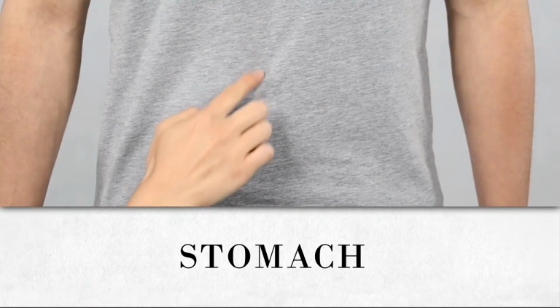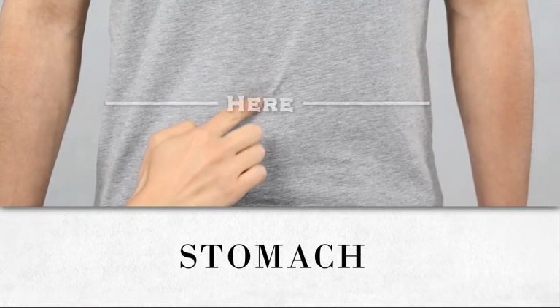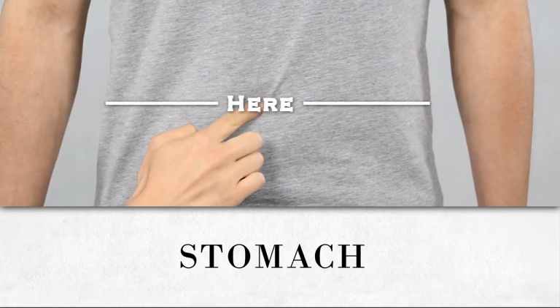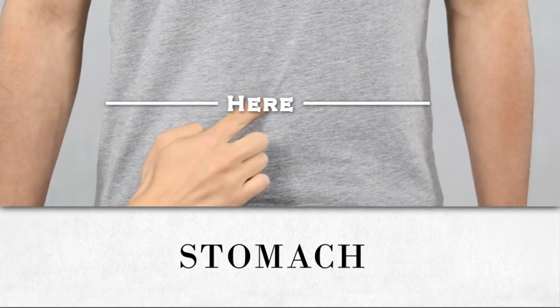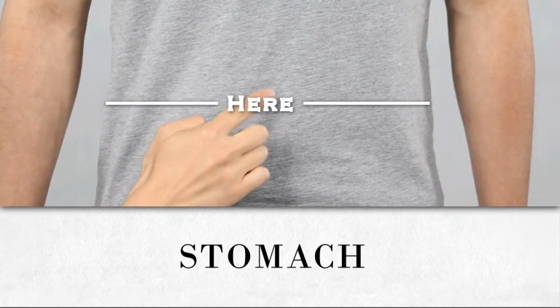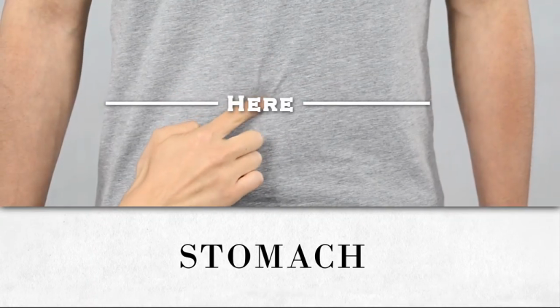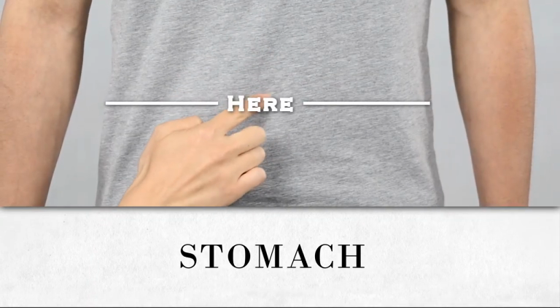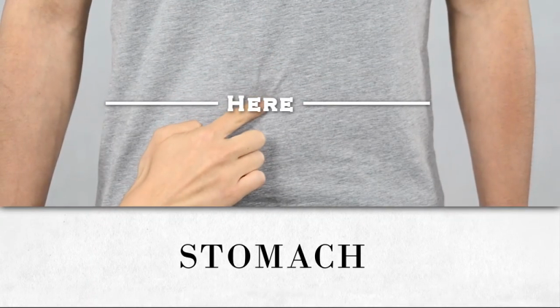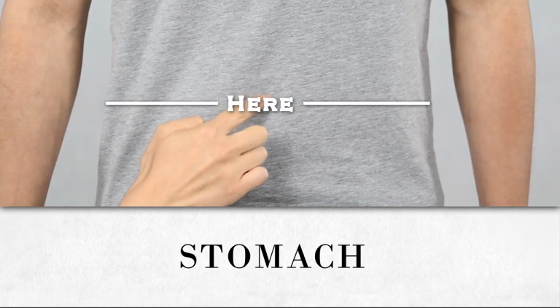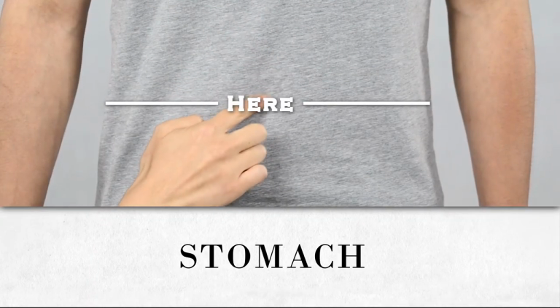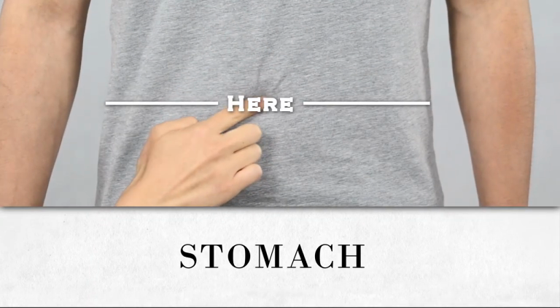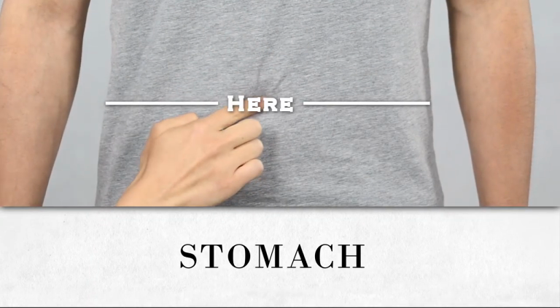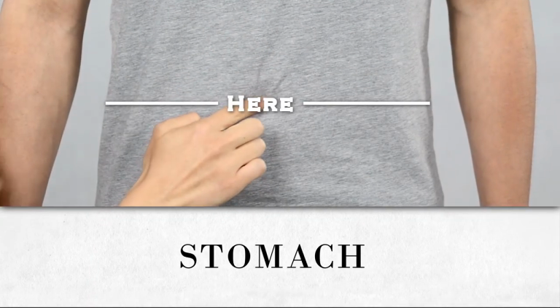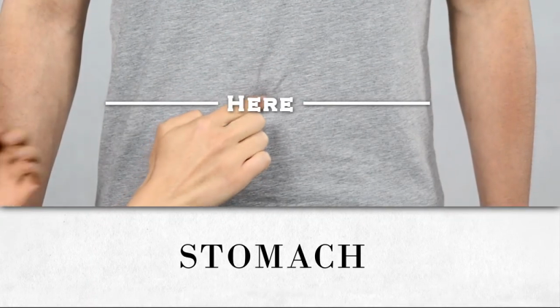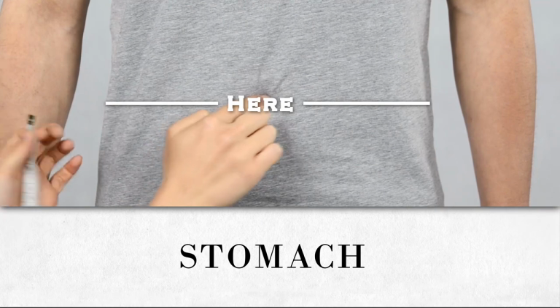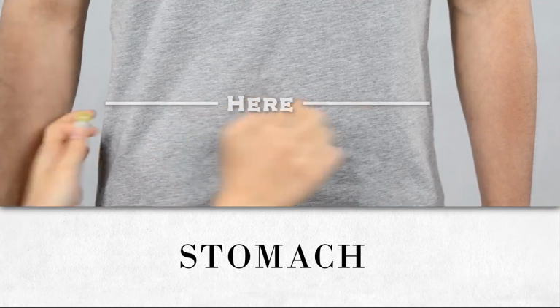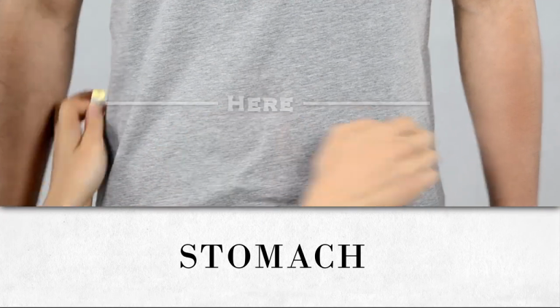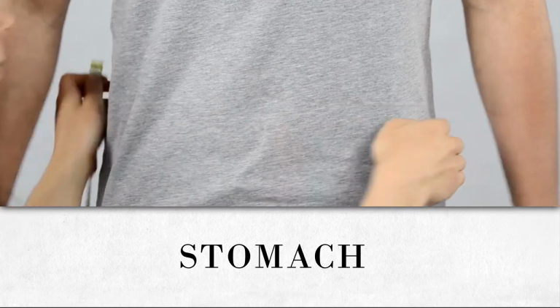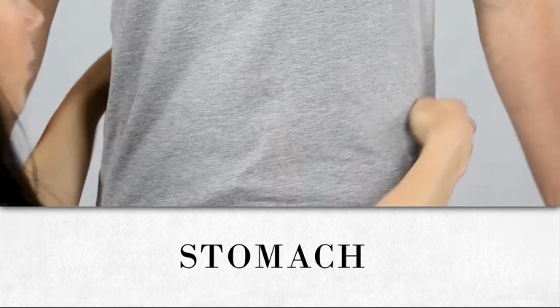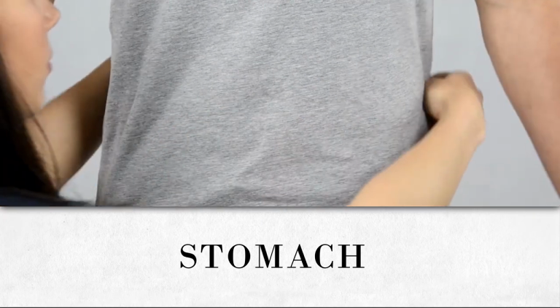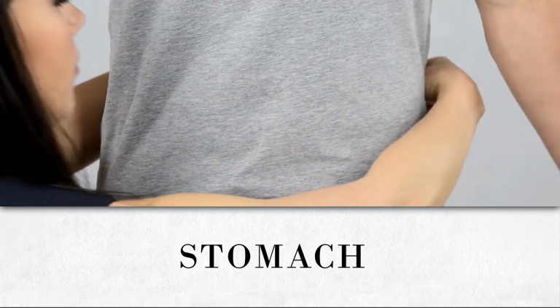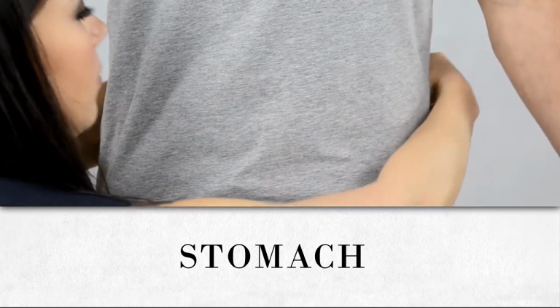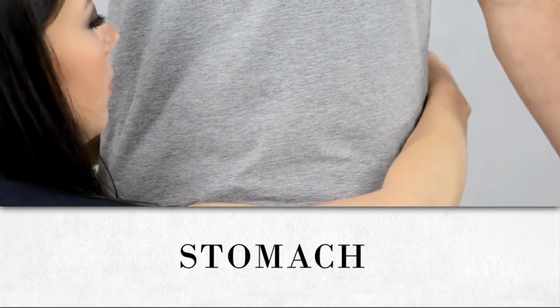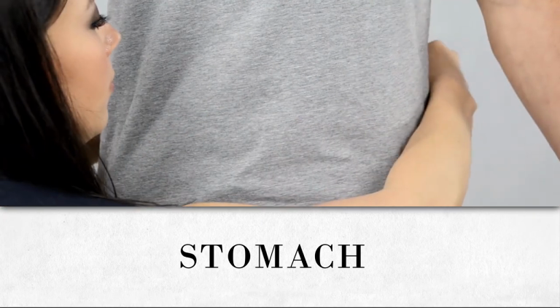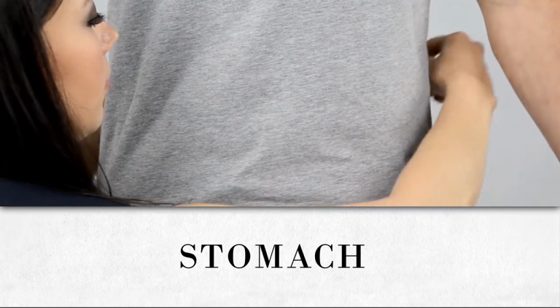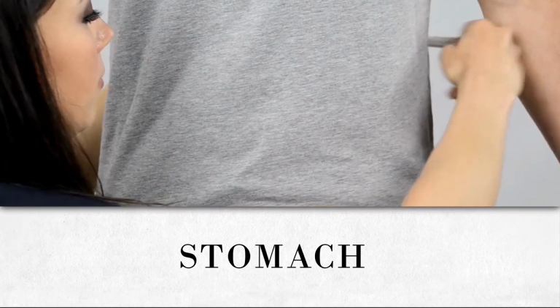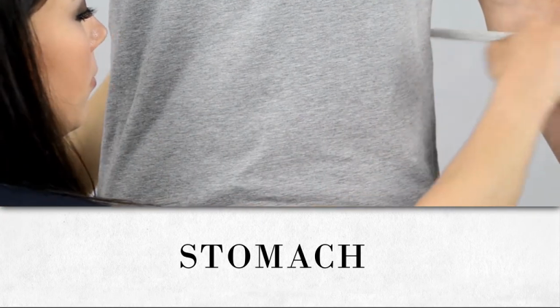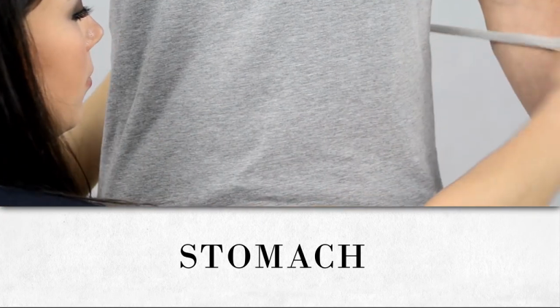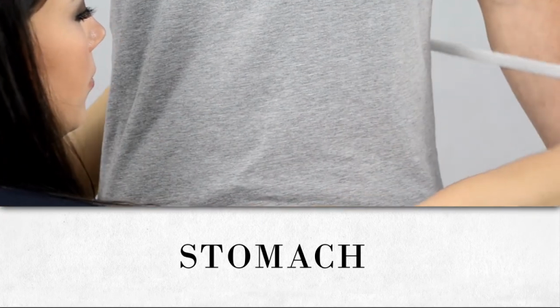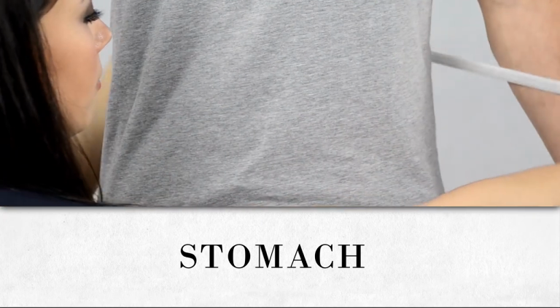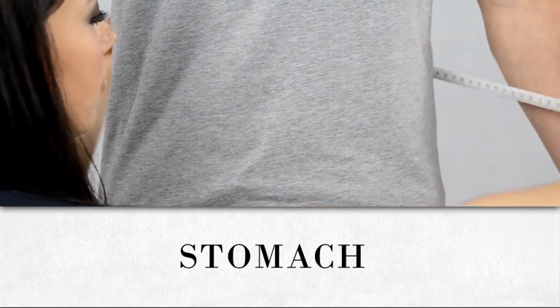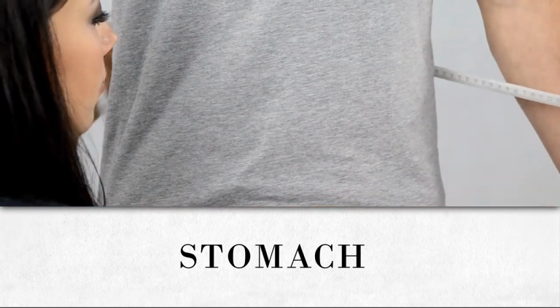Measure the circumference of the widest part of your stomach region. Usually, that's around the belly button.